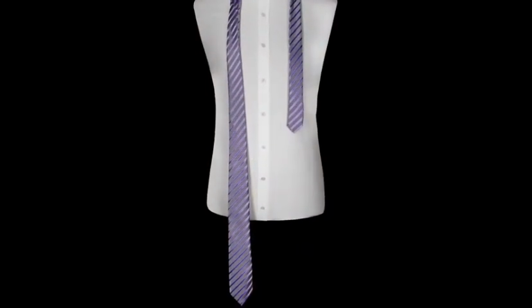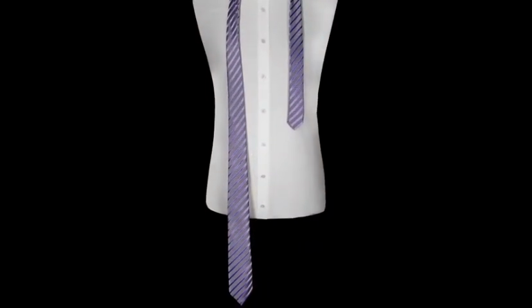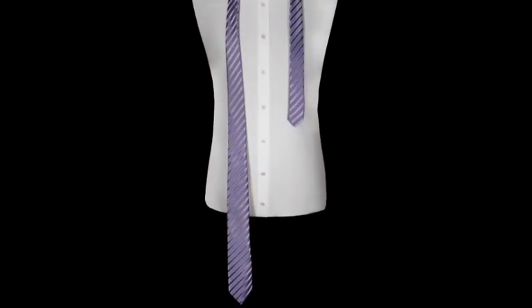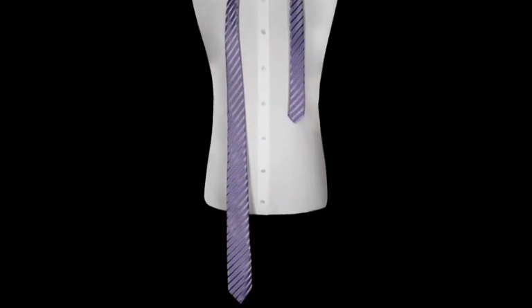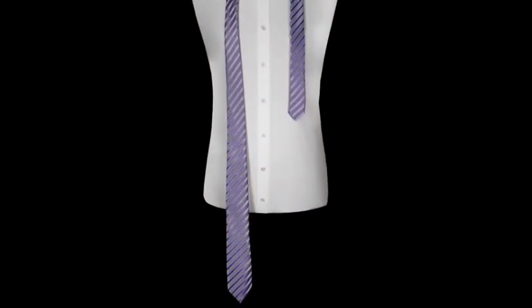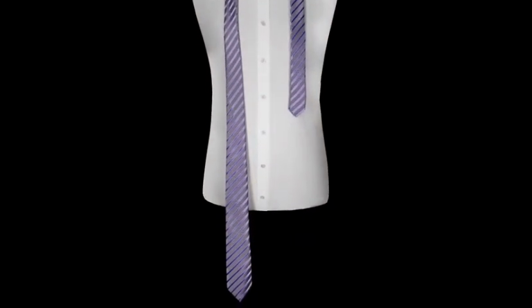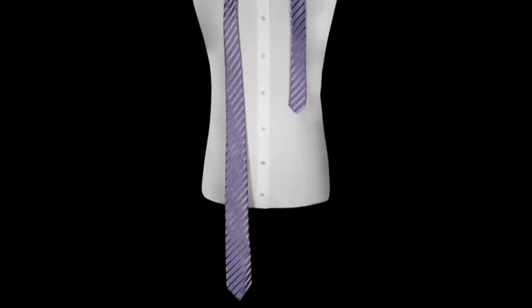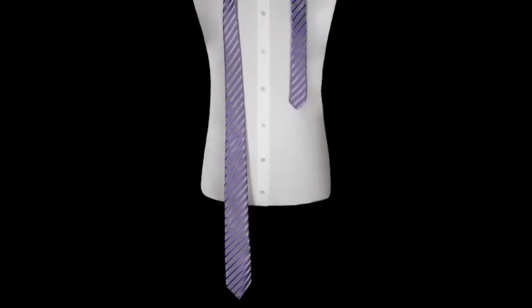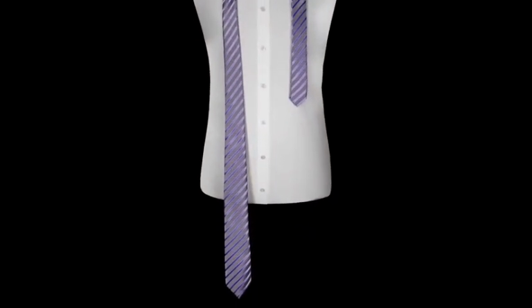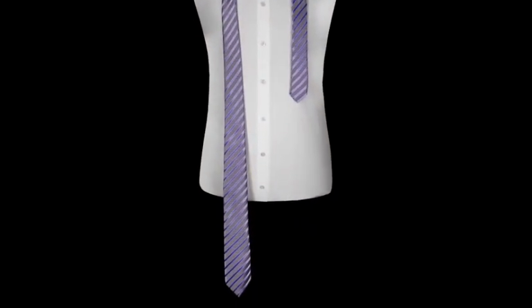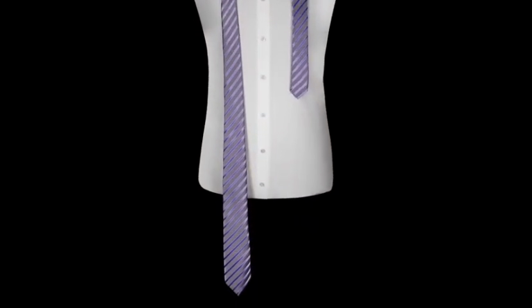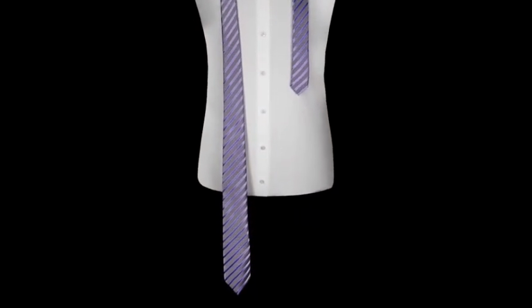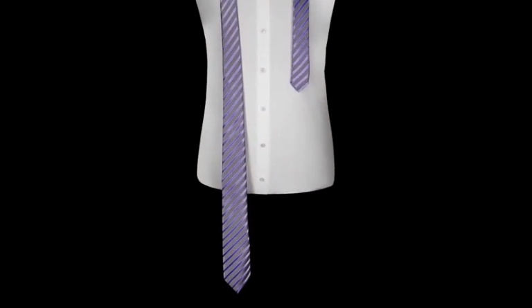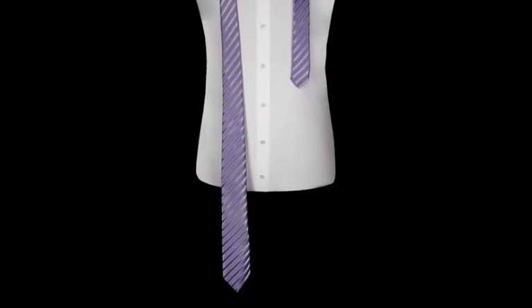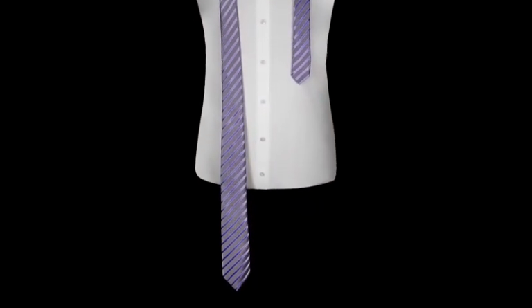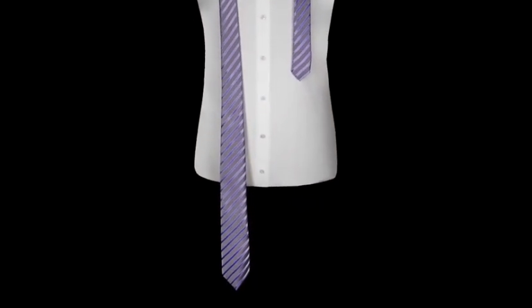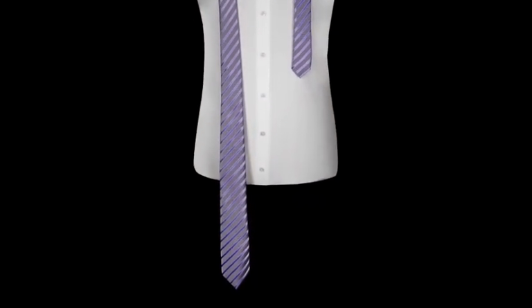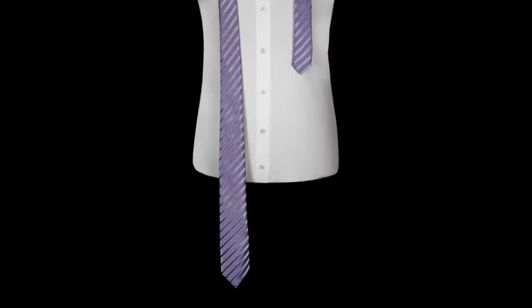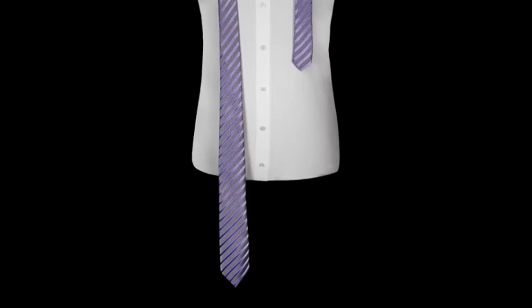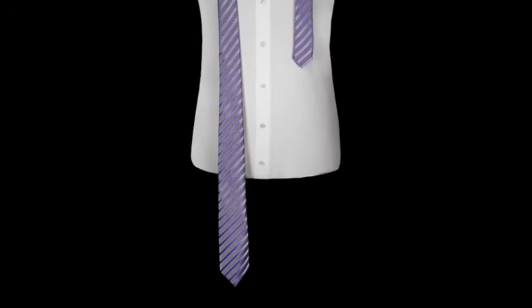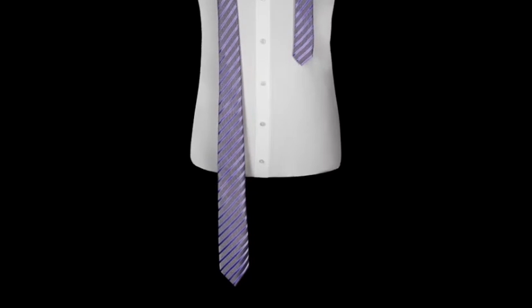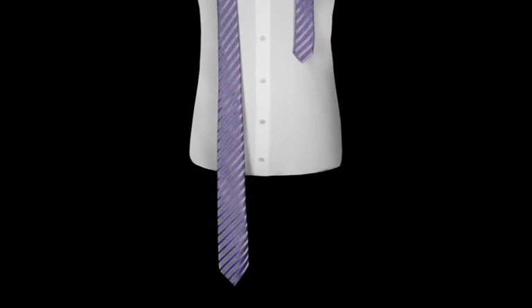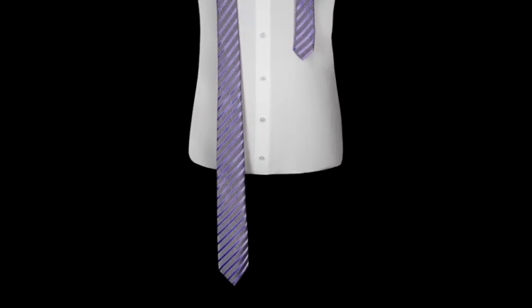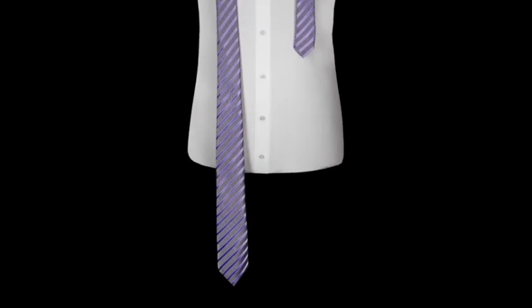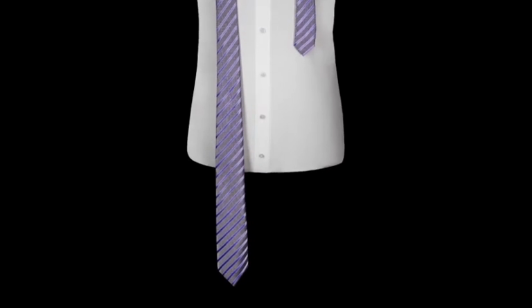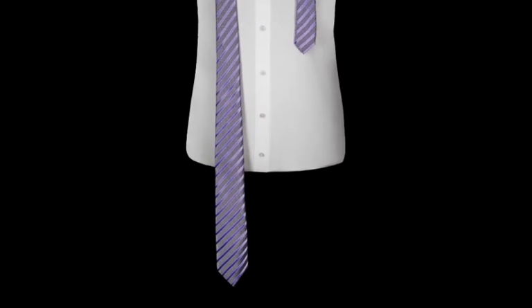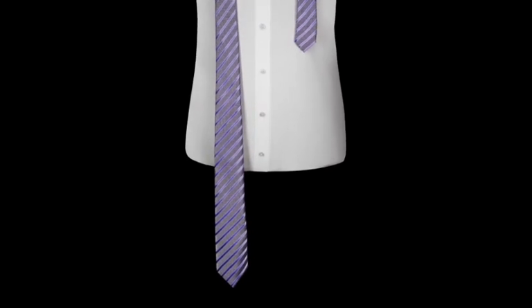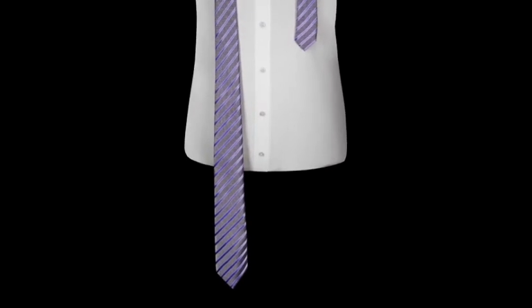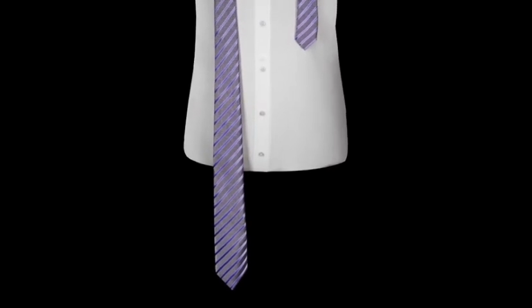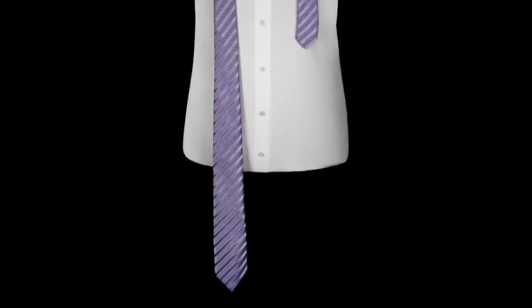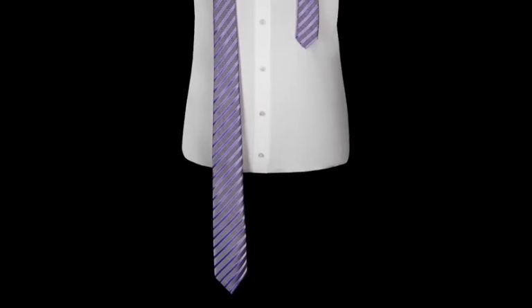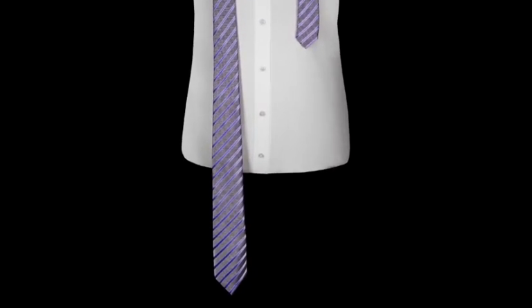Place the tie around your neck, leaving the smaller blade shorter. This will vary on the length of your upper body.